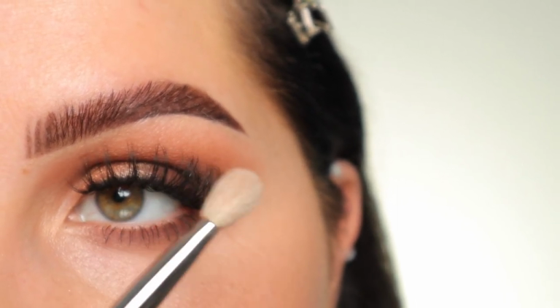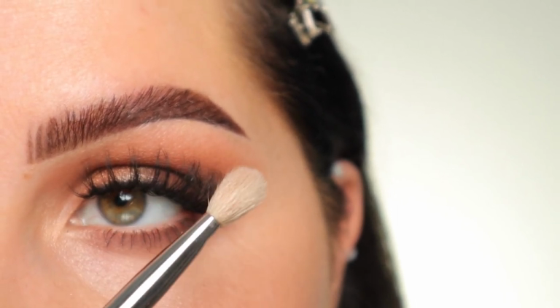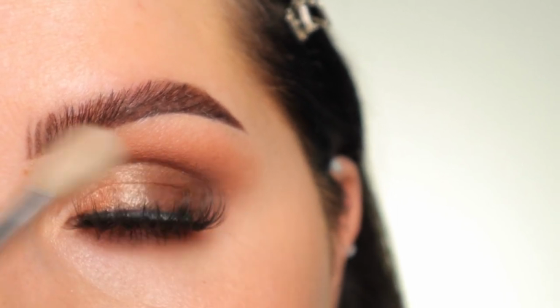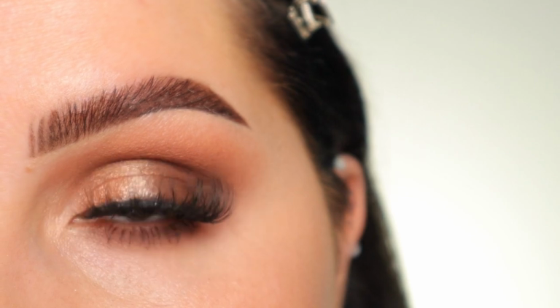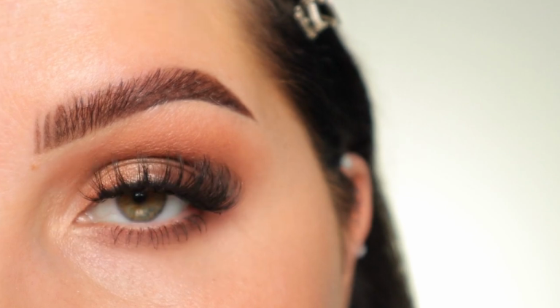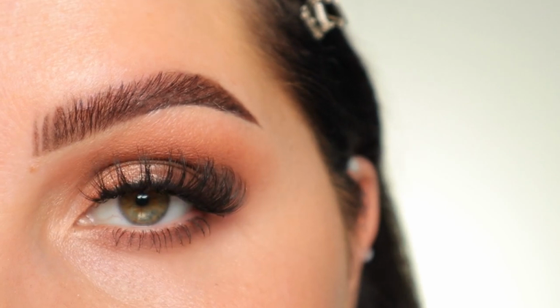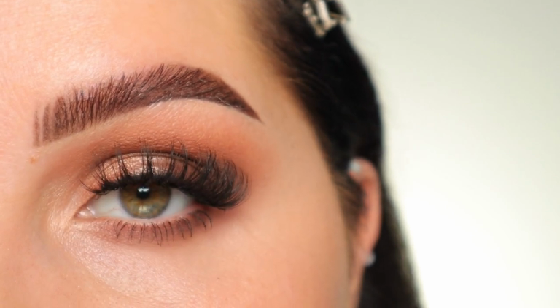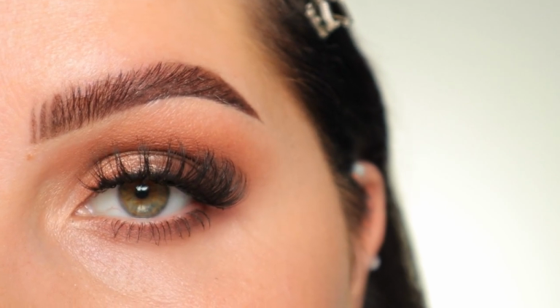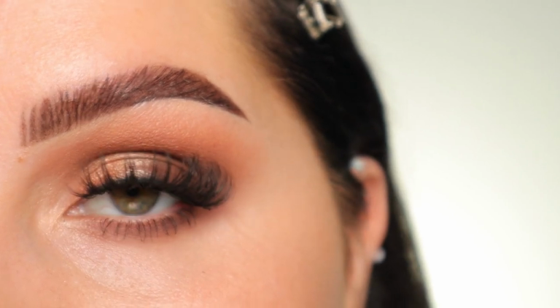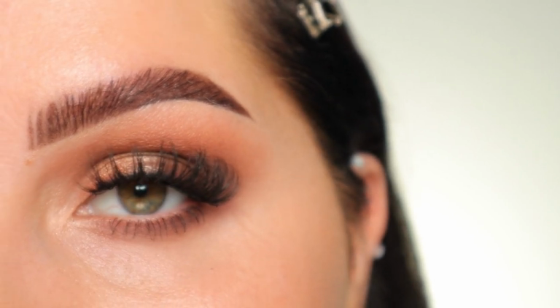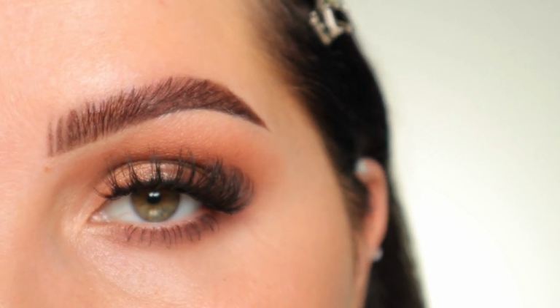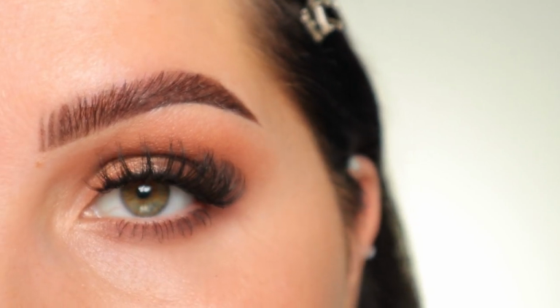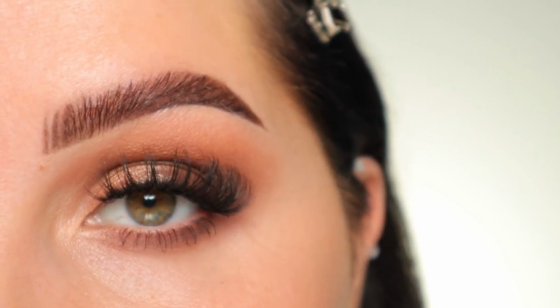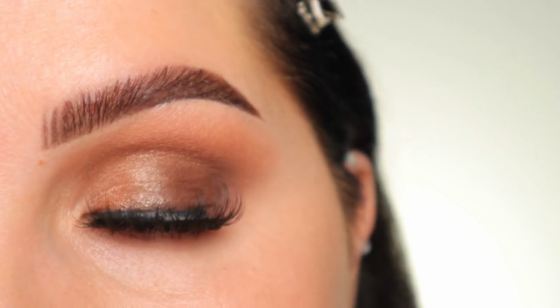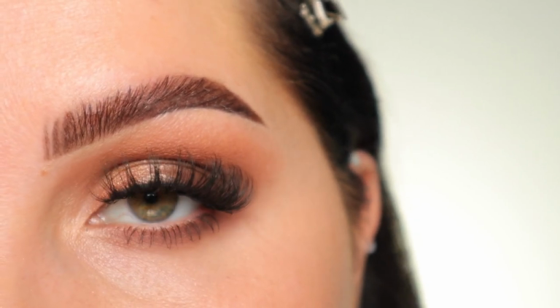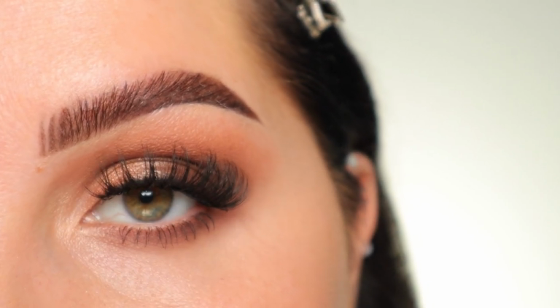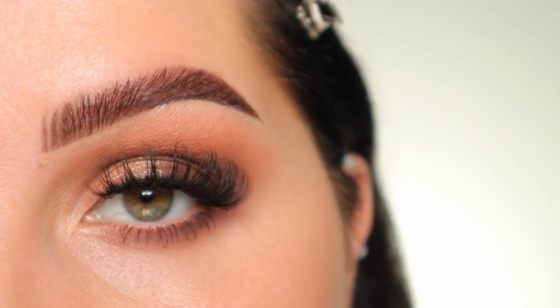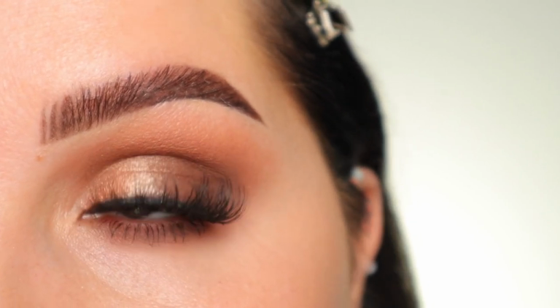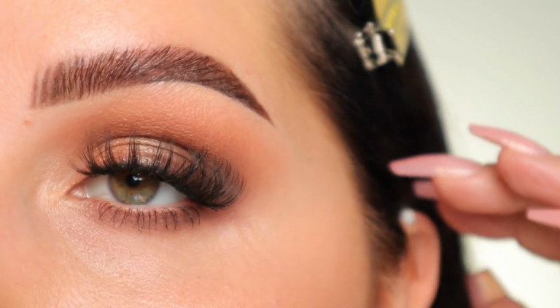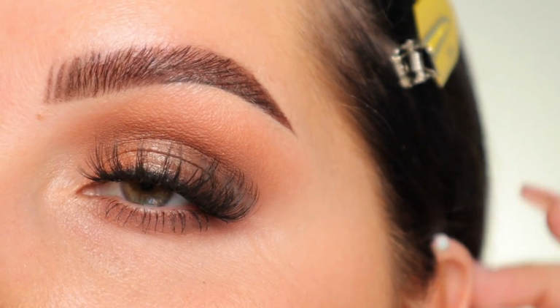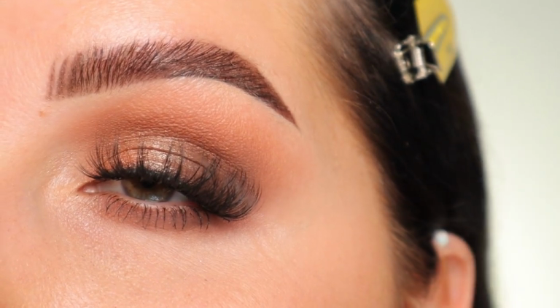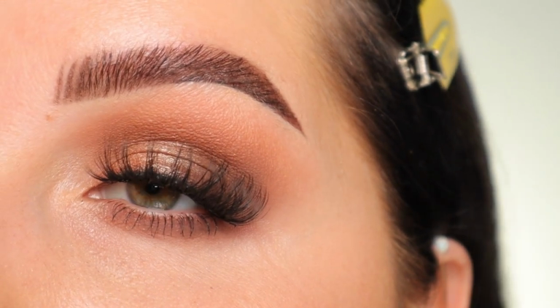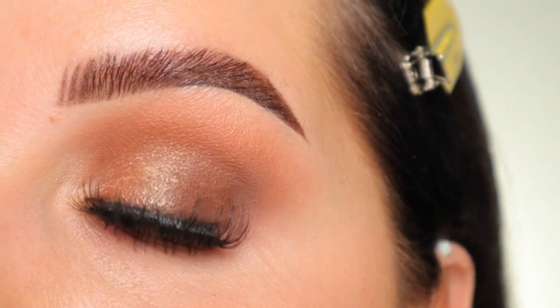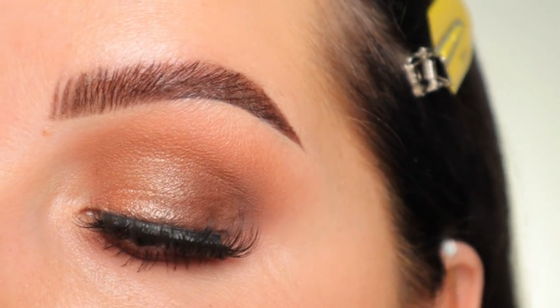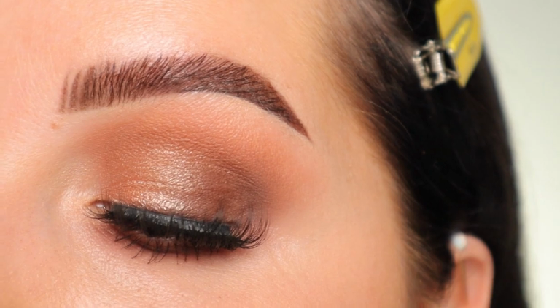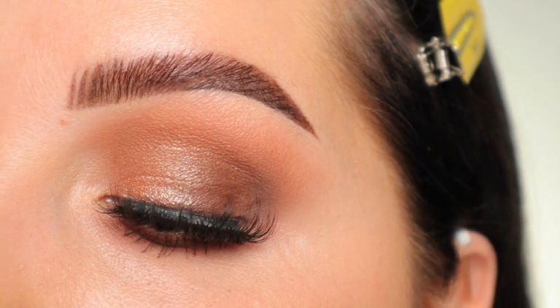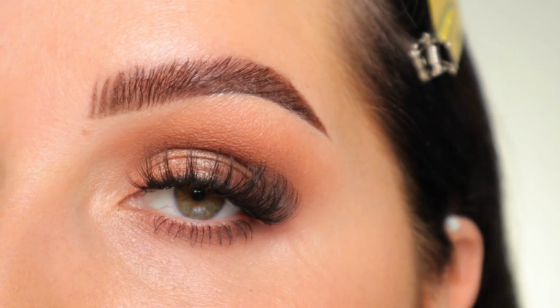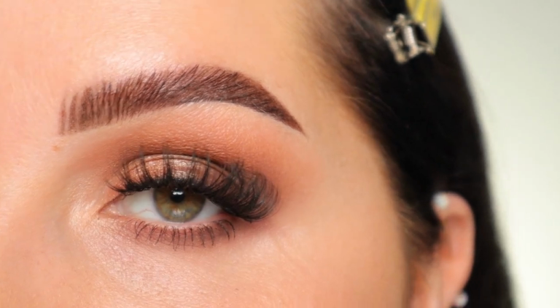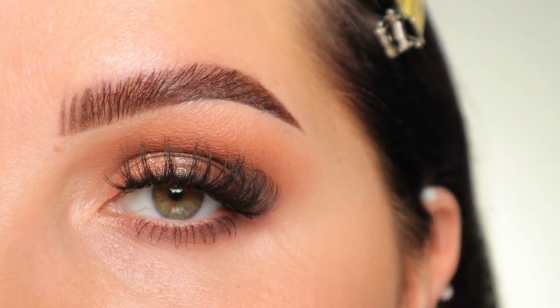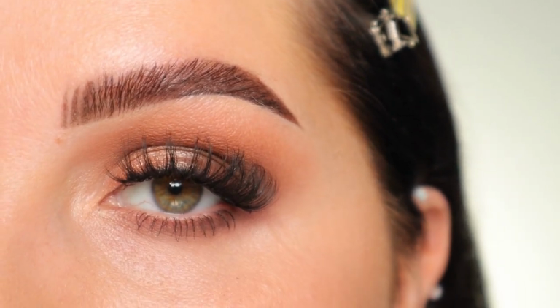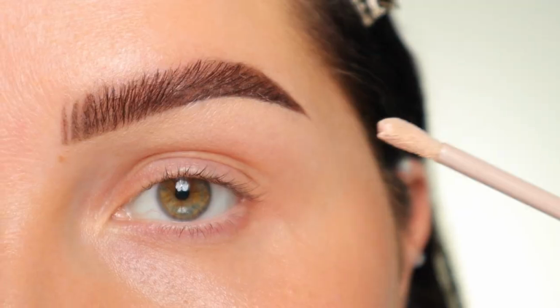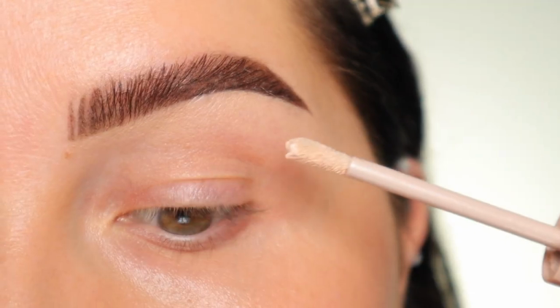You can use any brush that is similar to this. If you want to see similar videos, just let me know. But if you want to see how to get this look, just stay tuned.